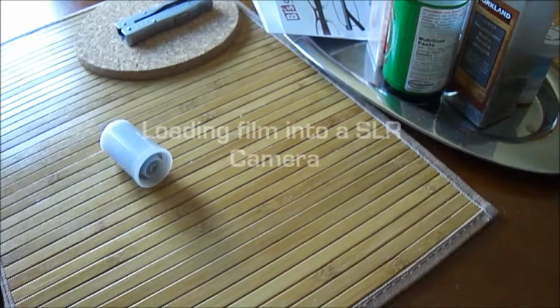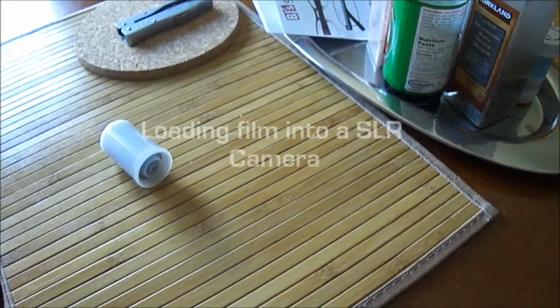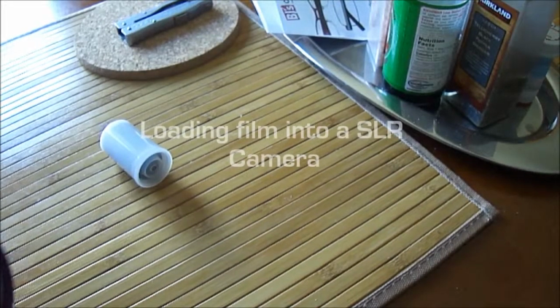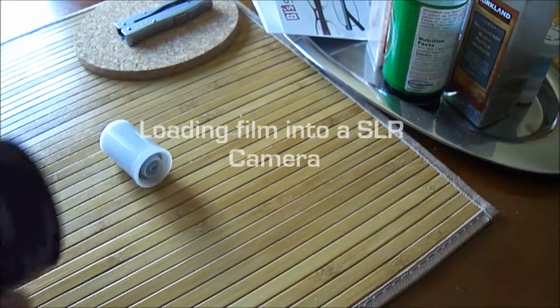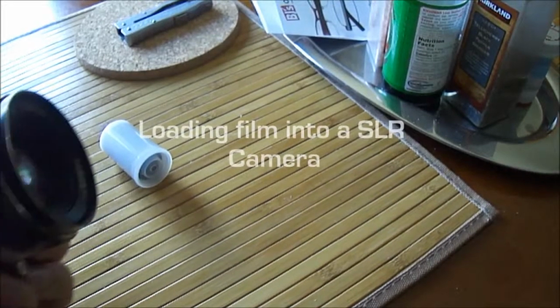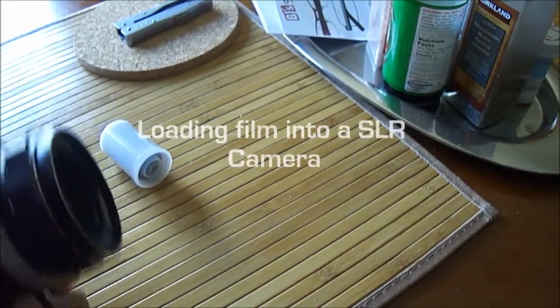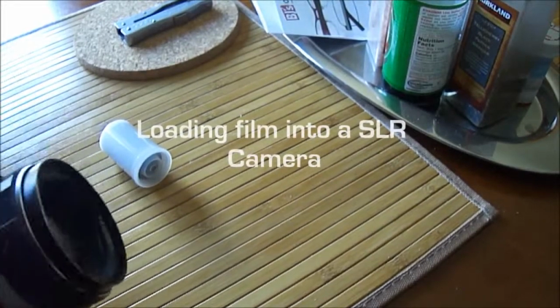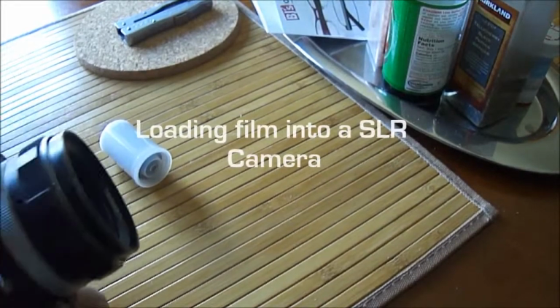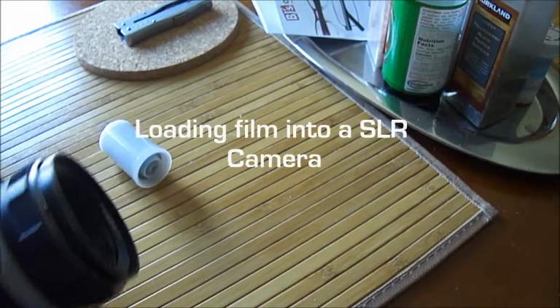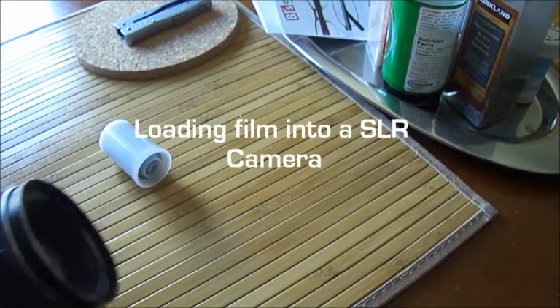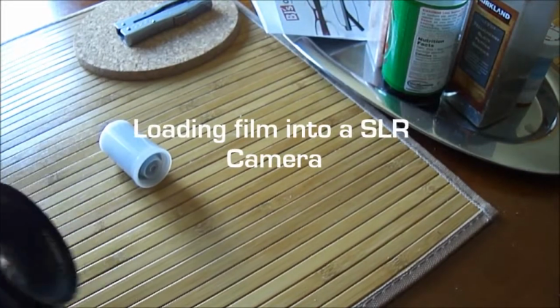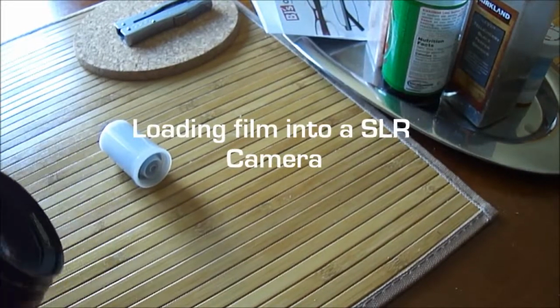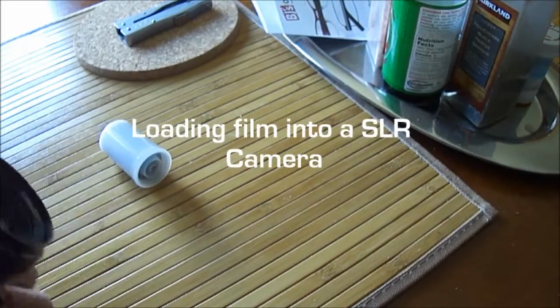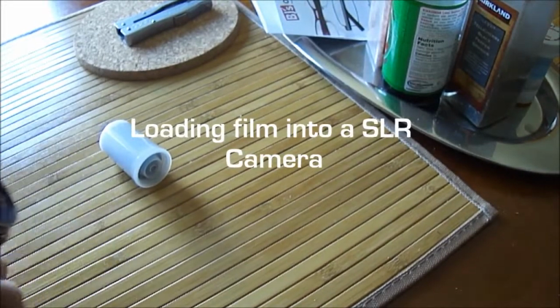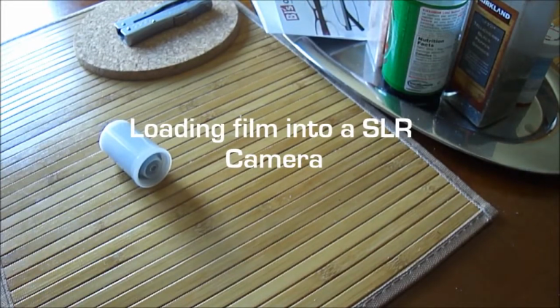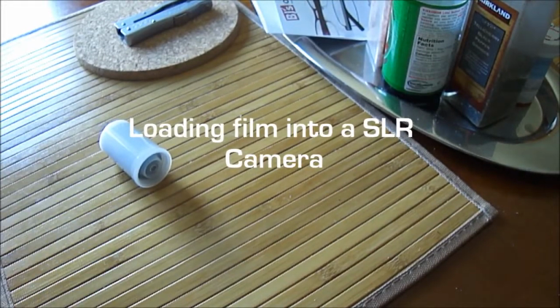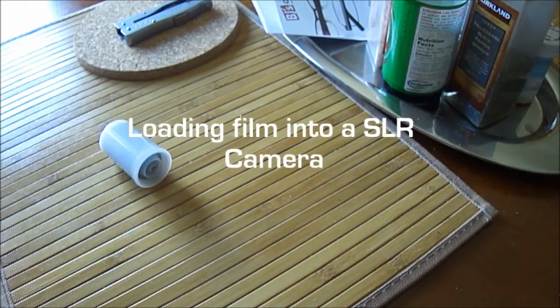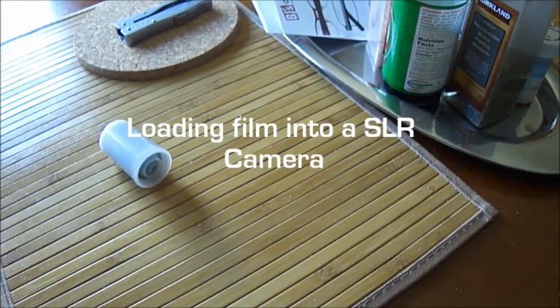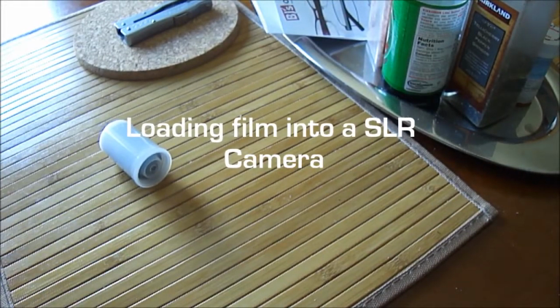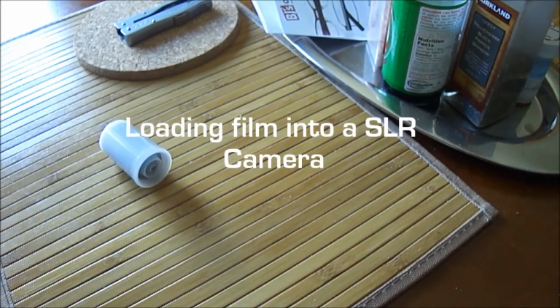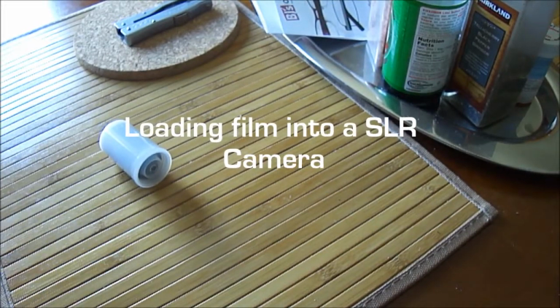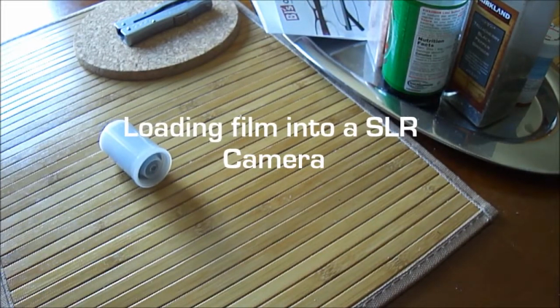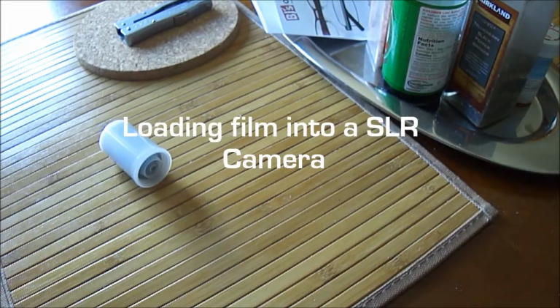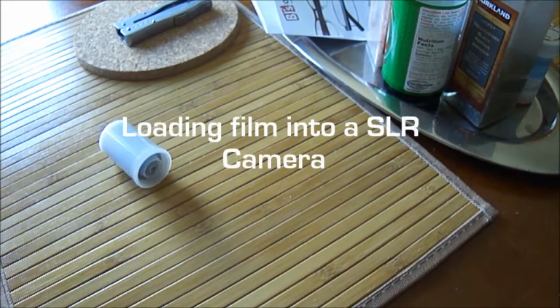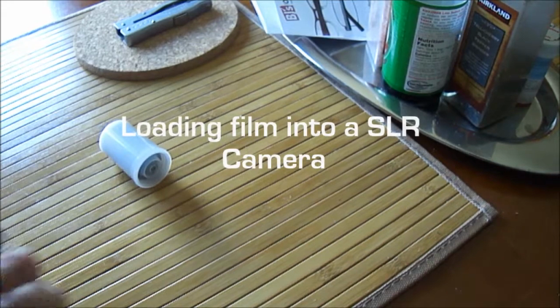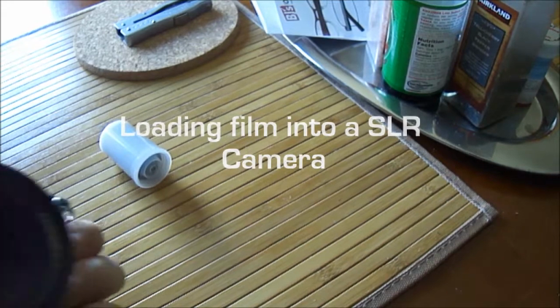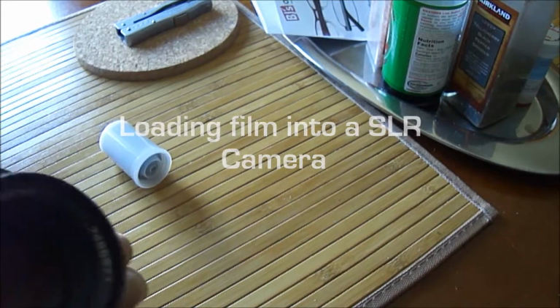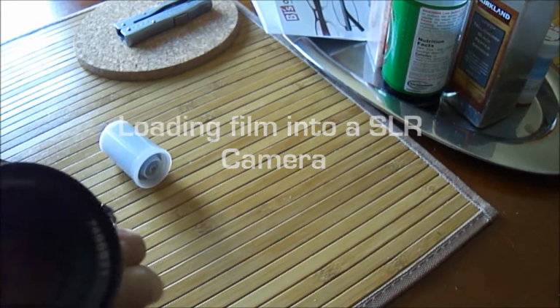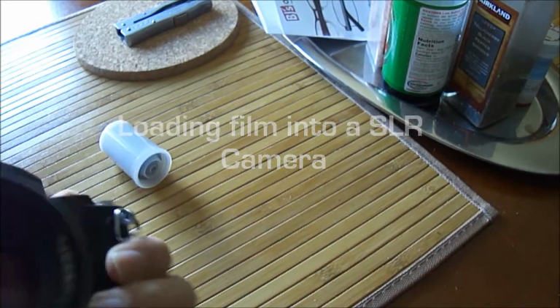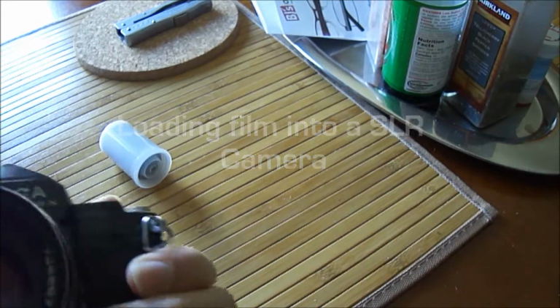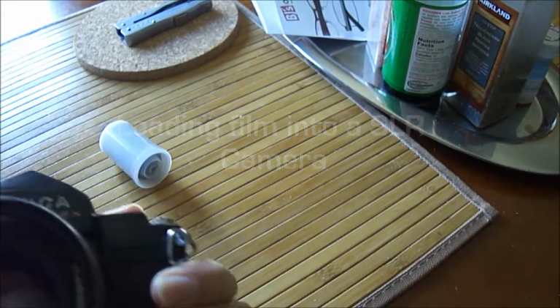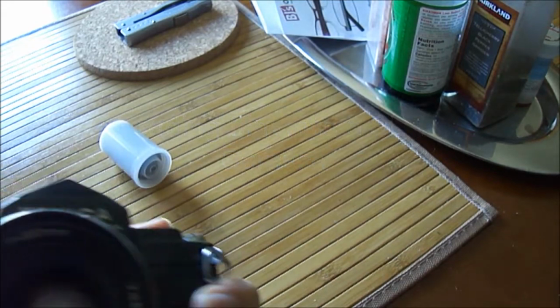So I'm planning on taking some pictures today. I'll show you how to load the 135 film into your camera.